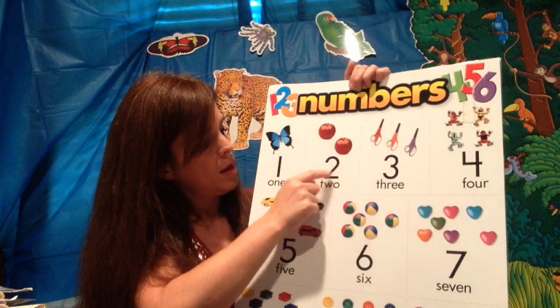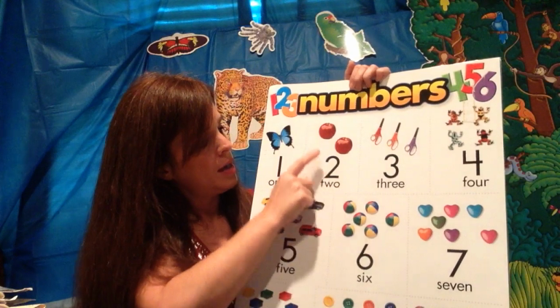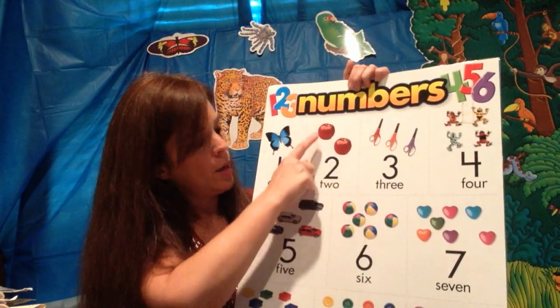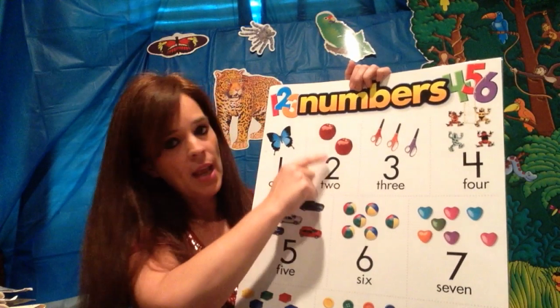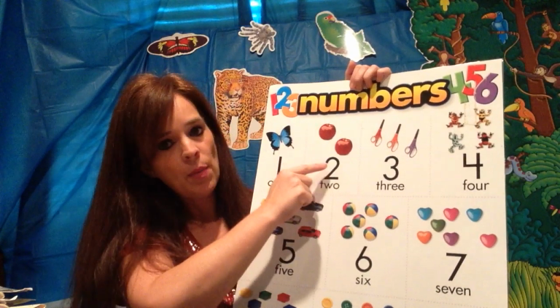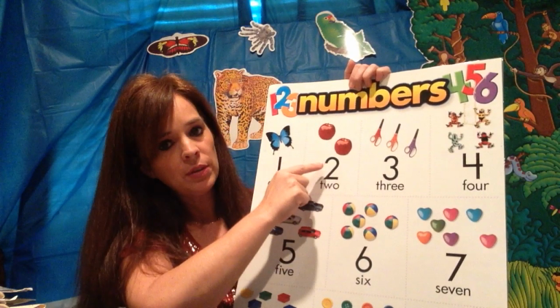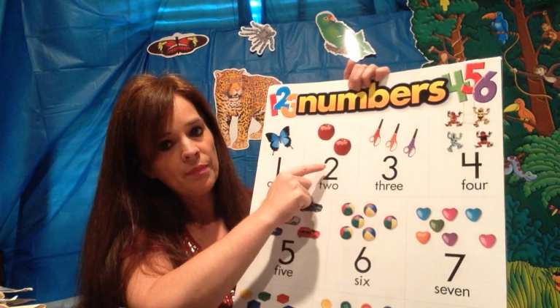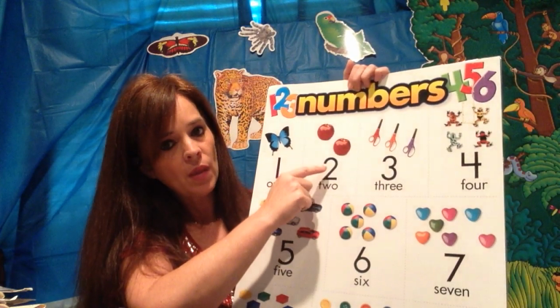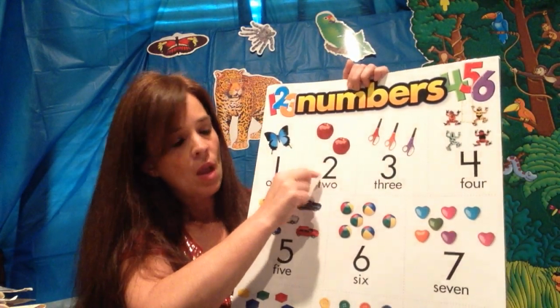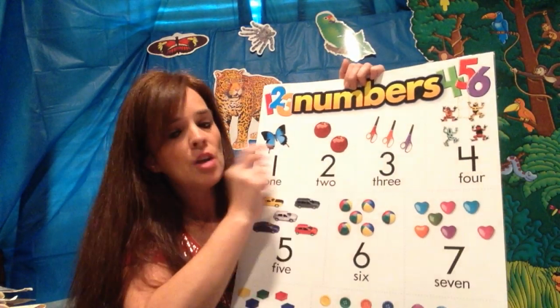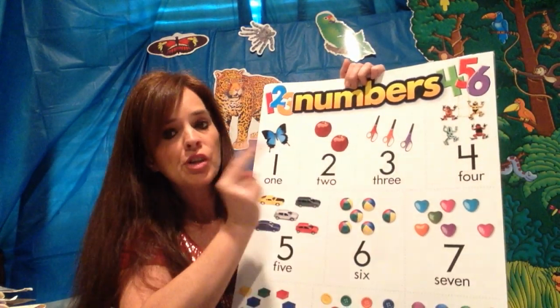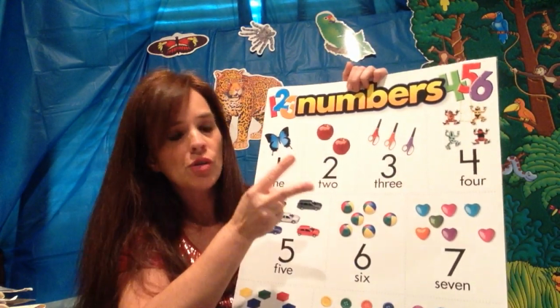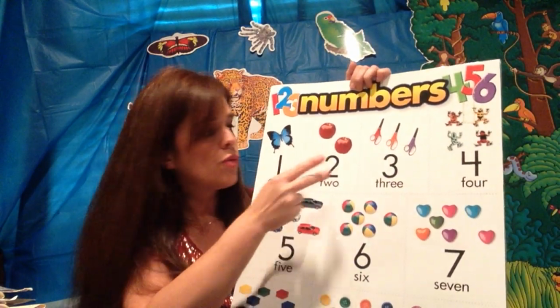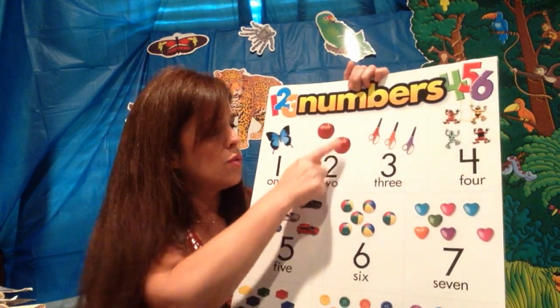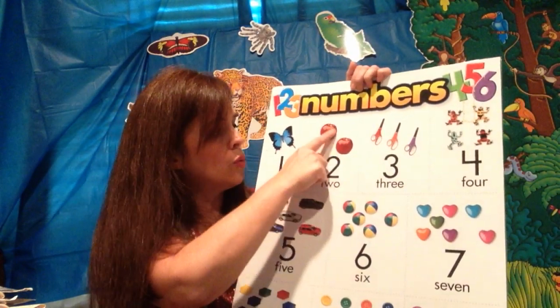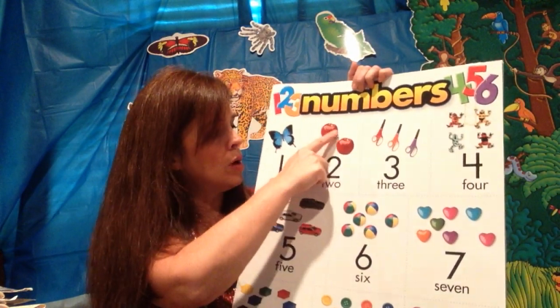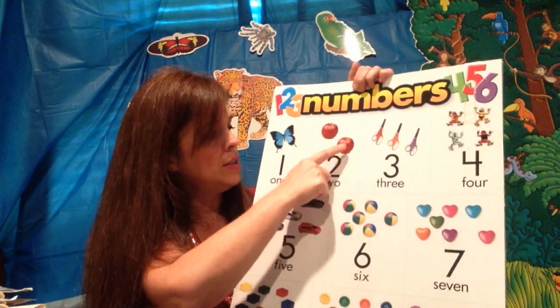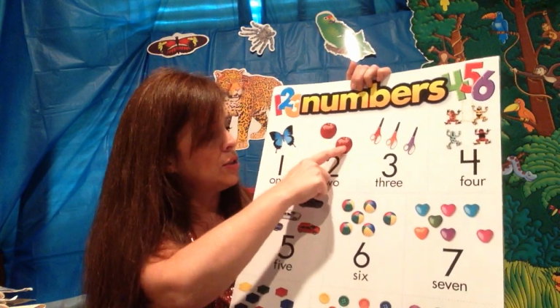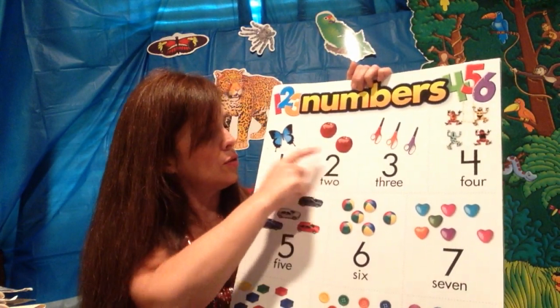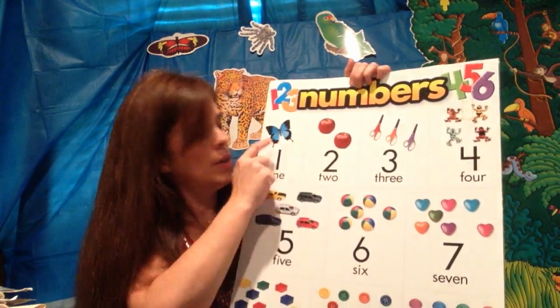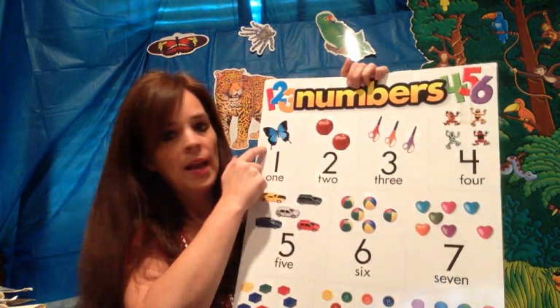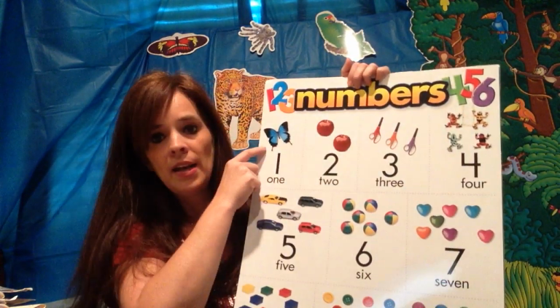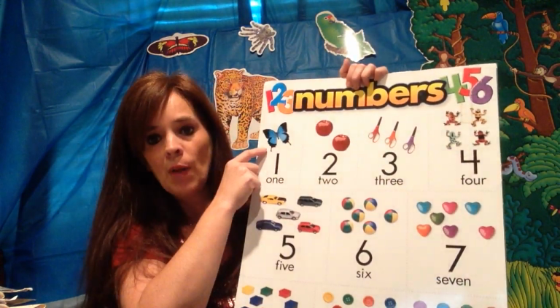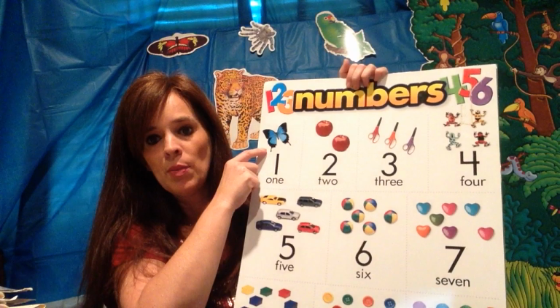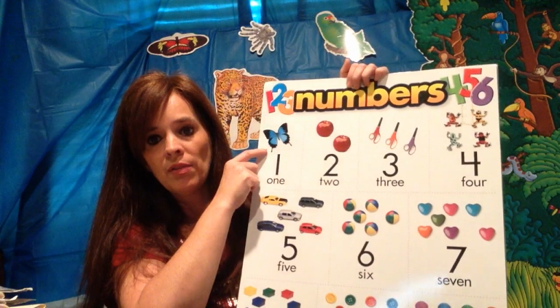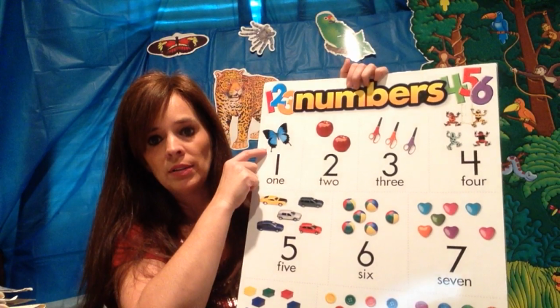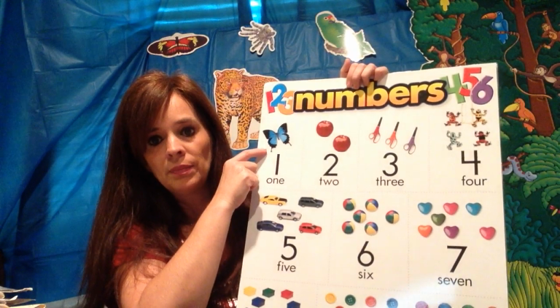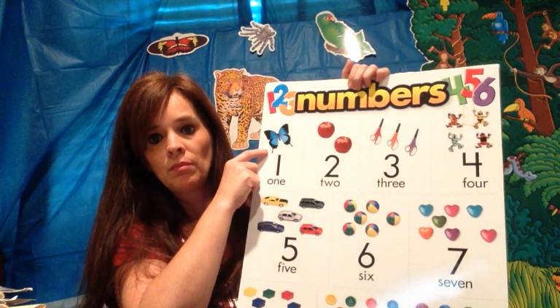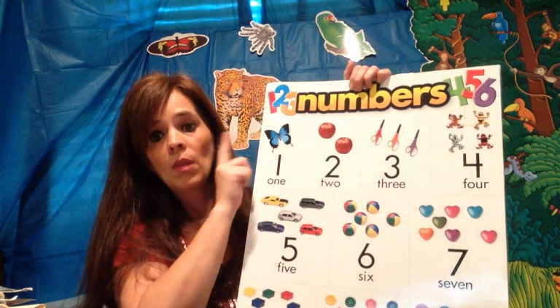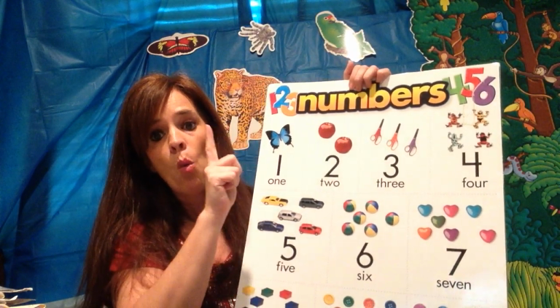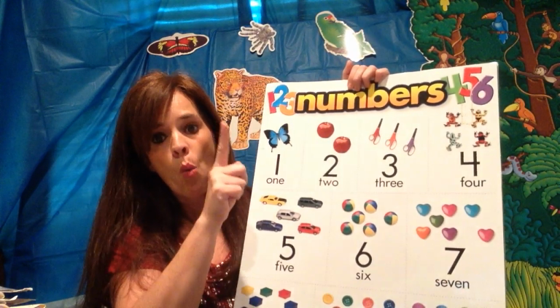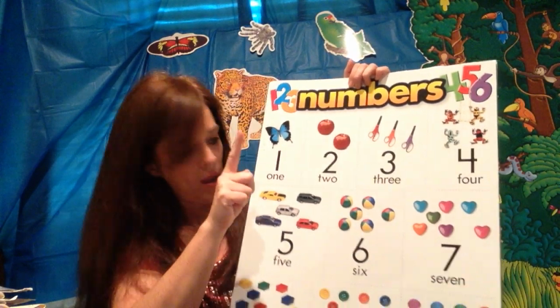And how many apples? Two. One, two. And how many butterflies? One.